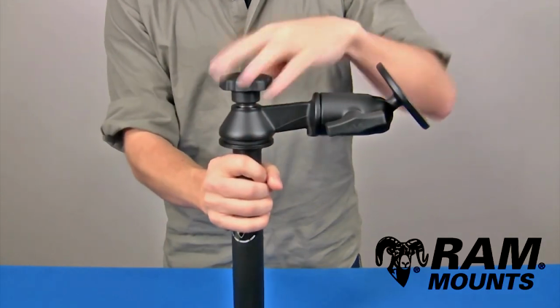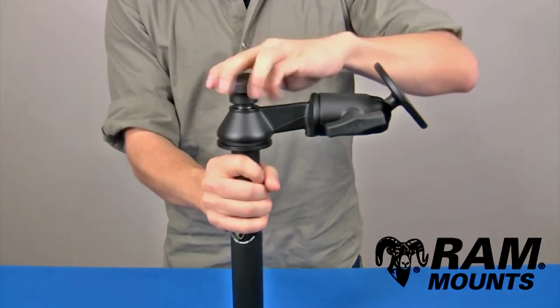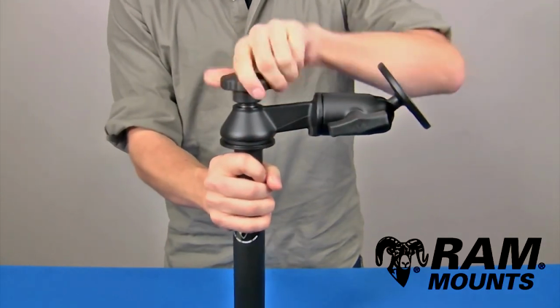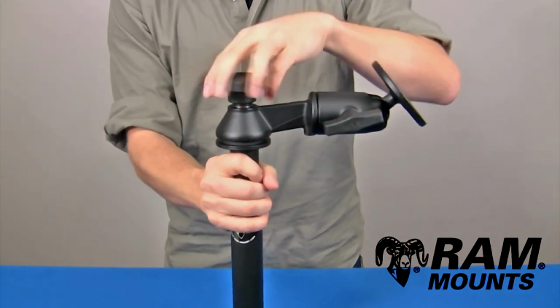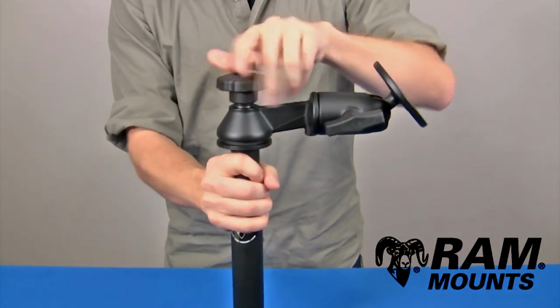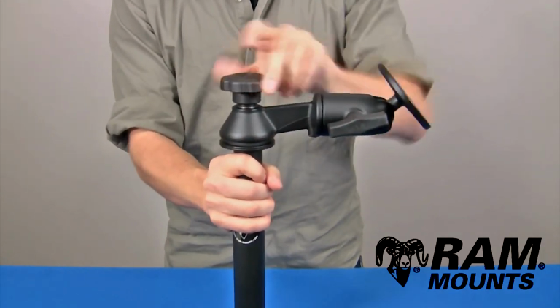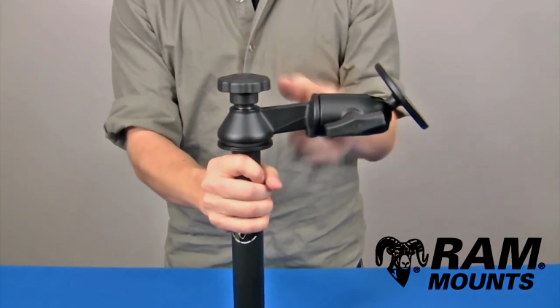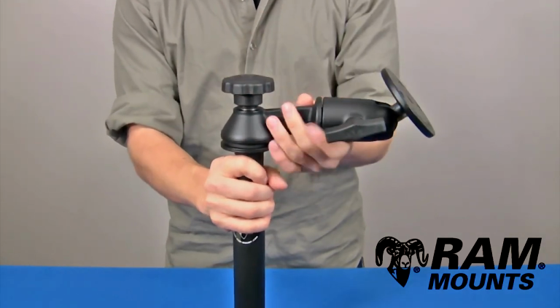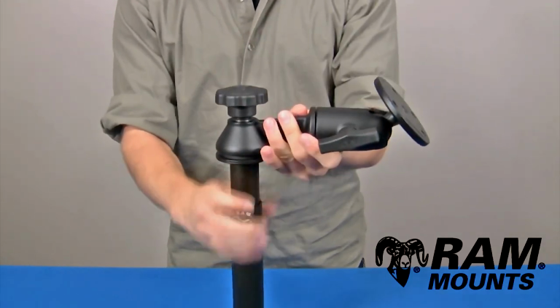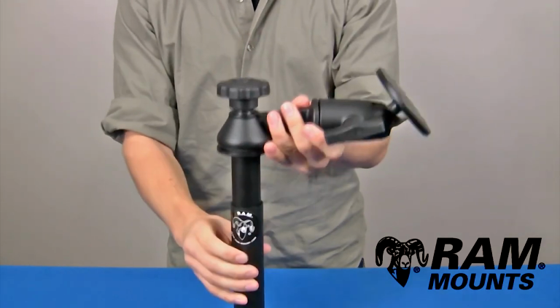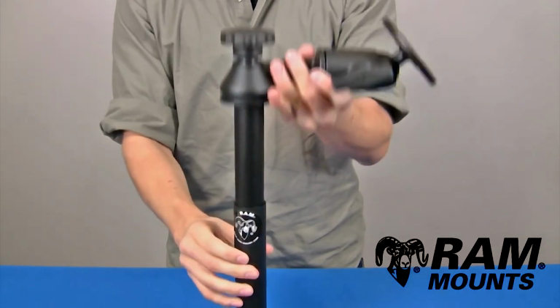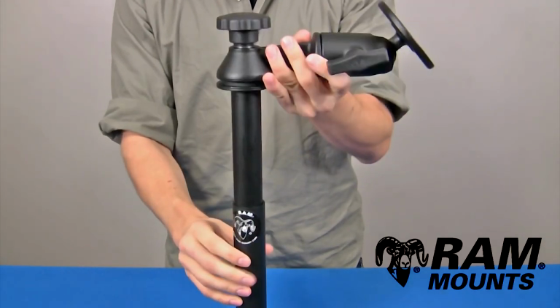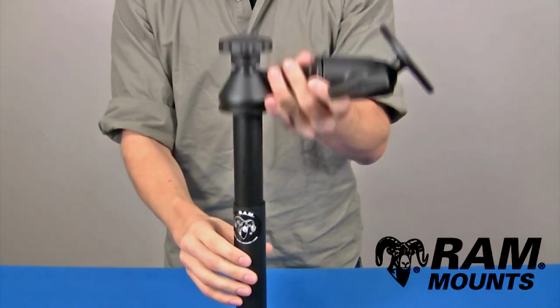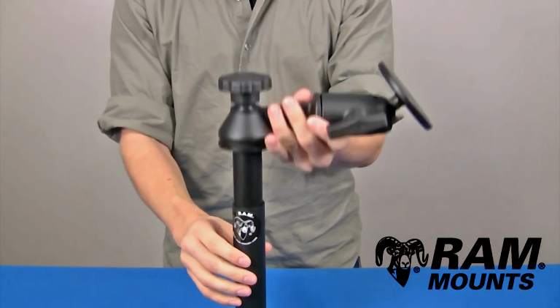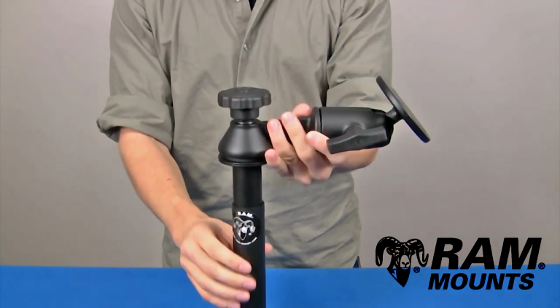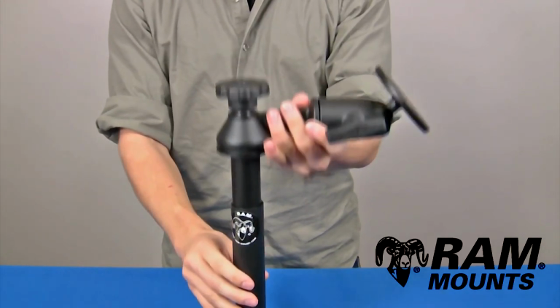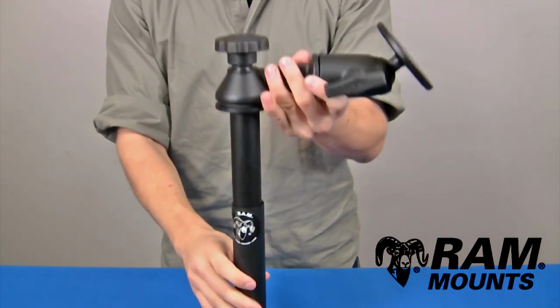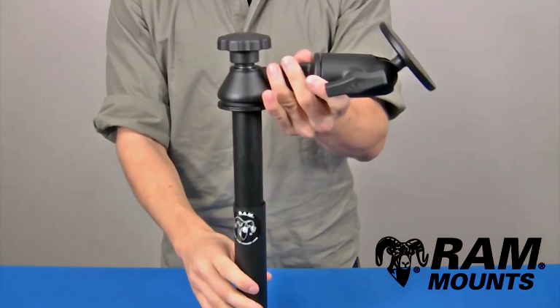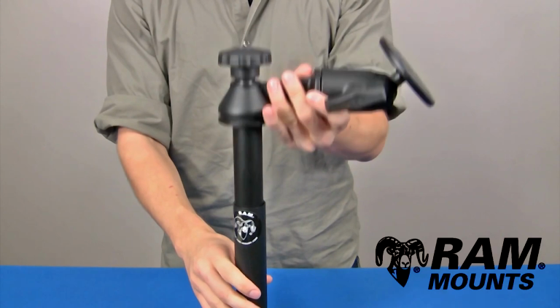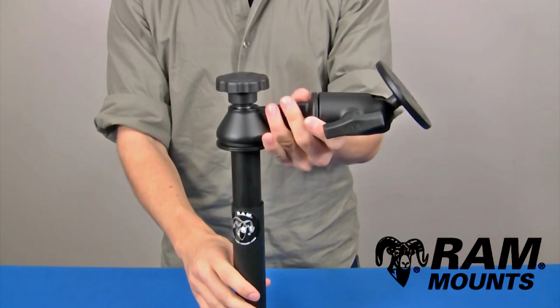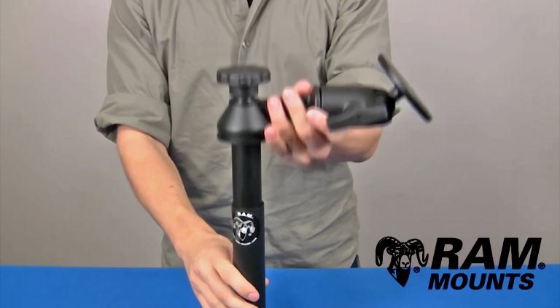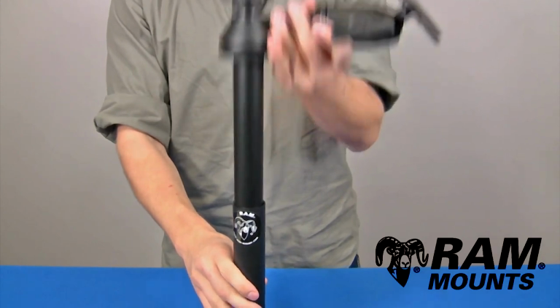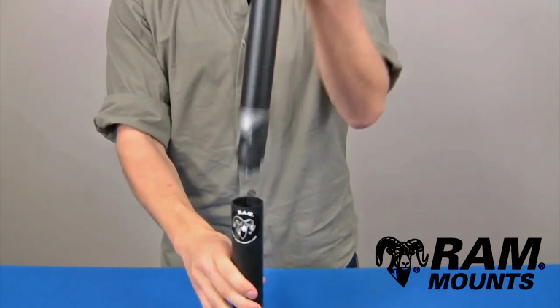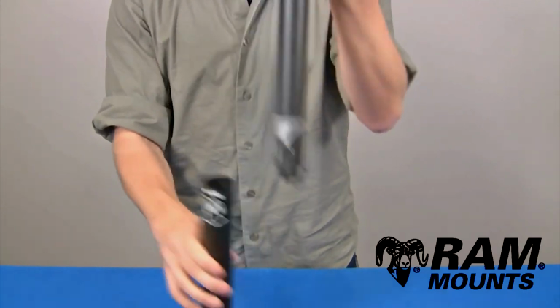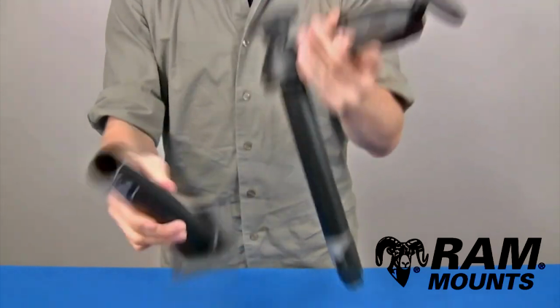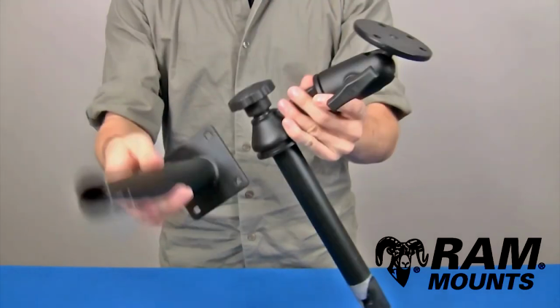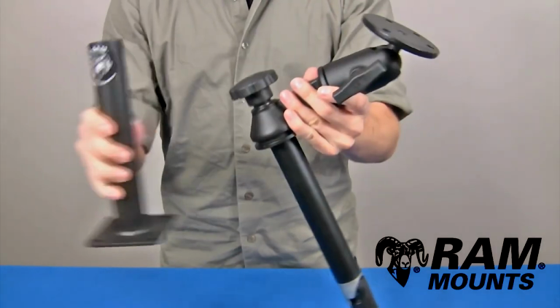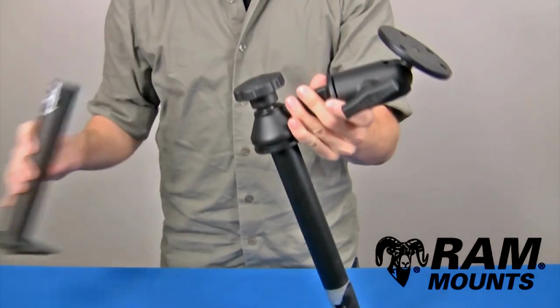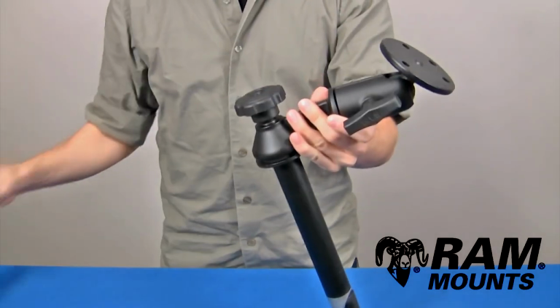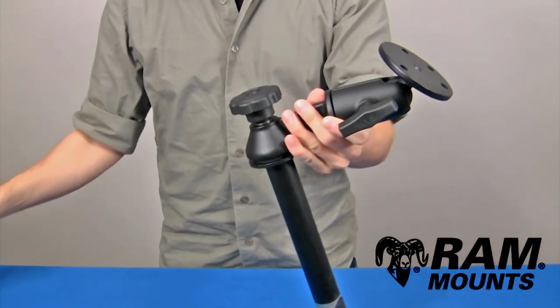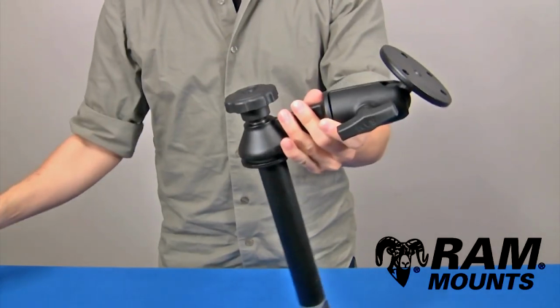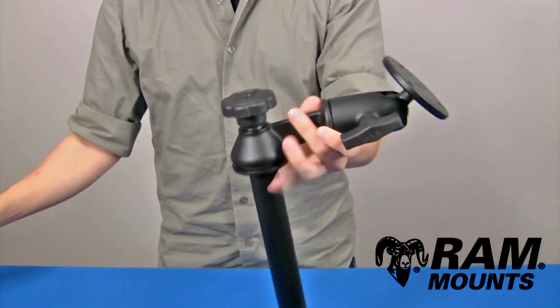And when the knob is loosened, you can adjust the pole assembly up and down within a certain height range, depending on the lower pole that you select in your setup.